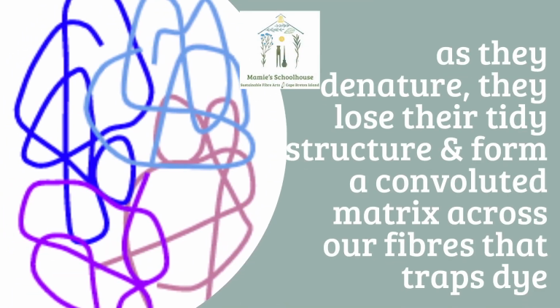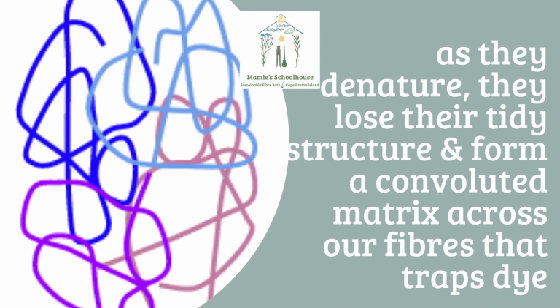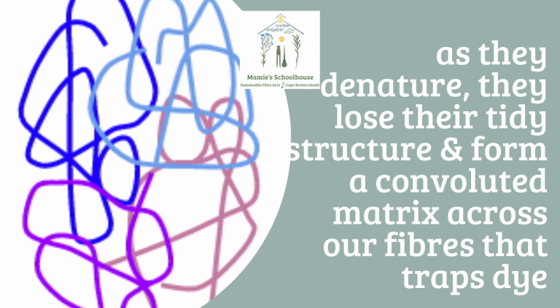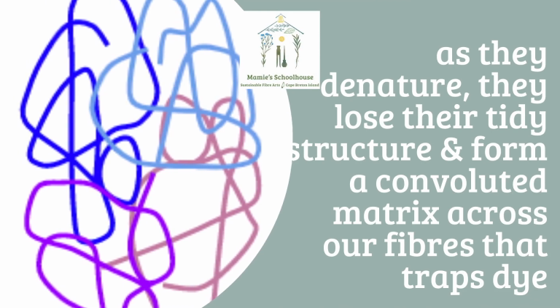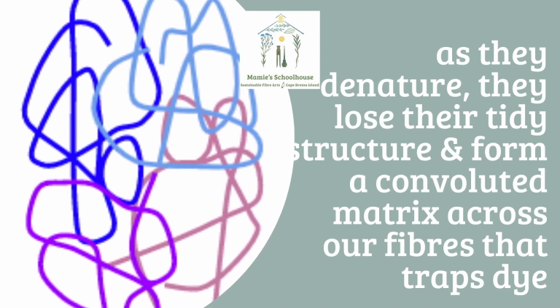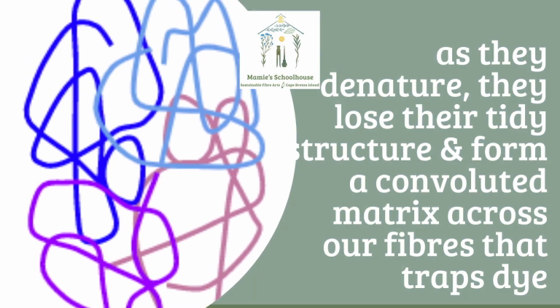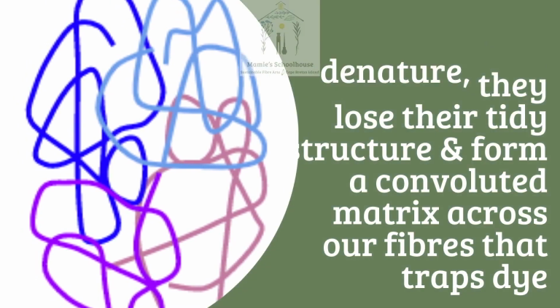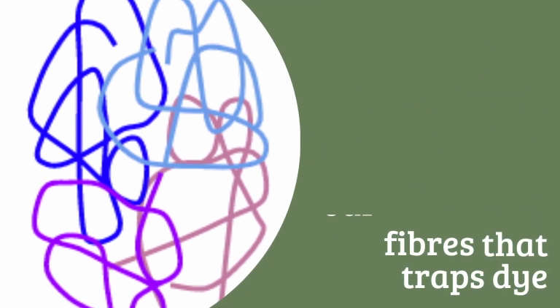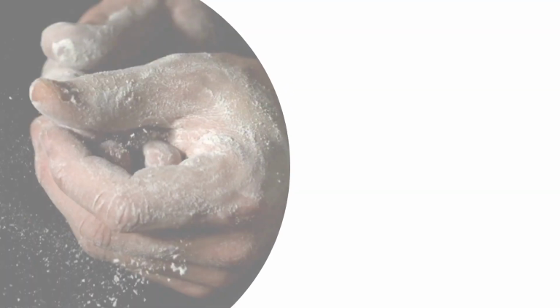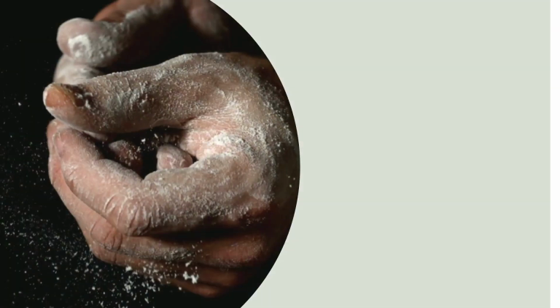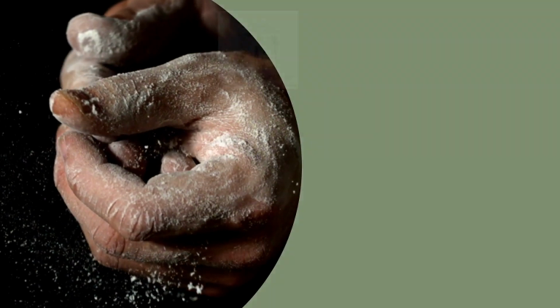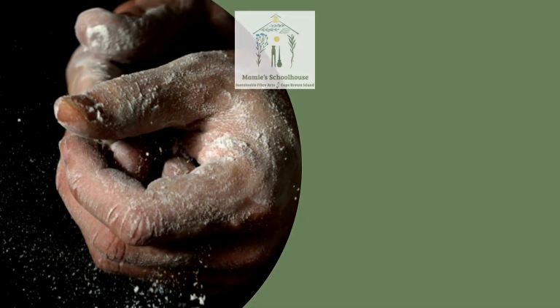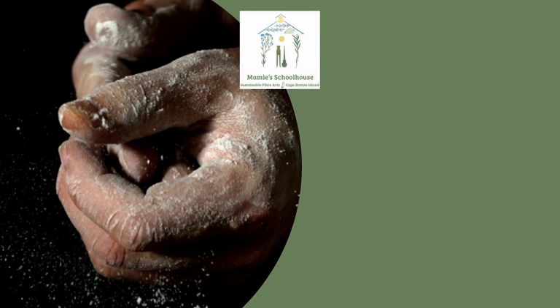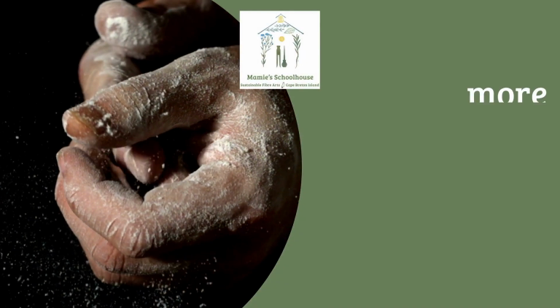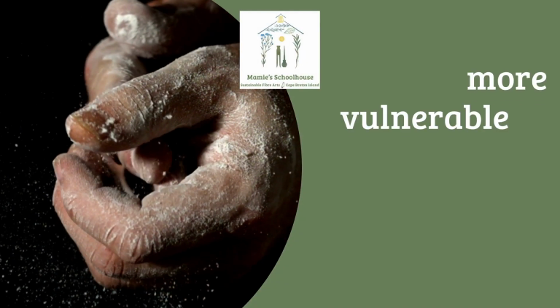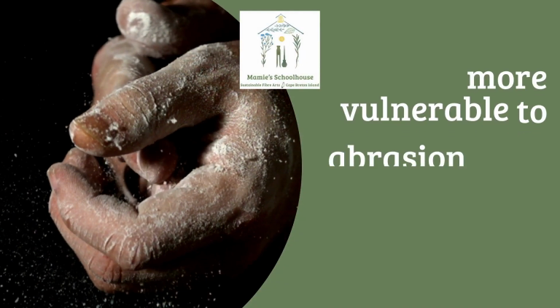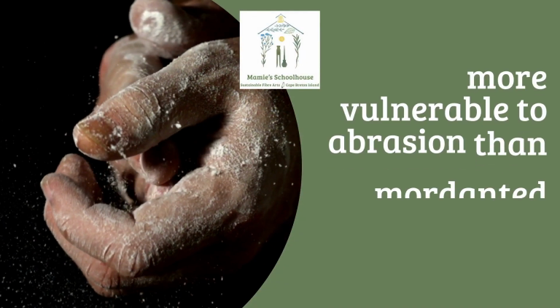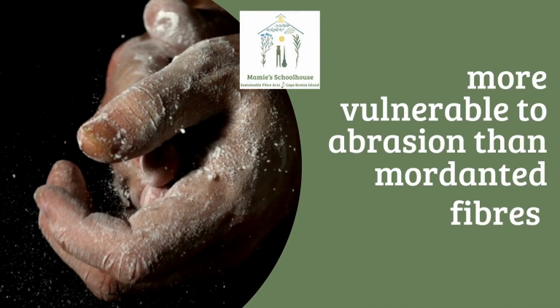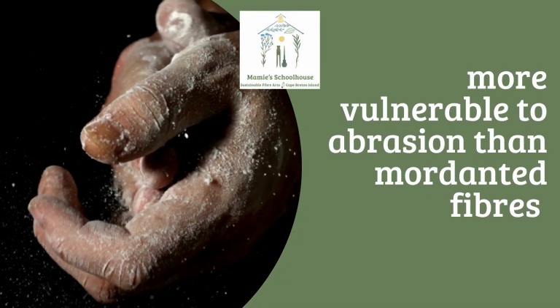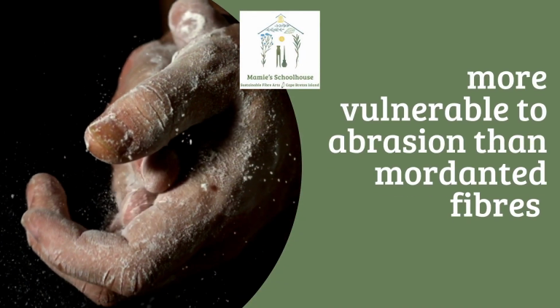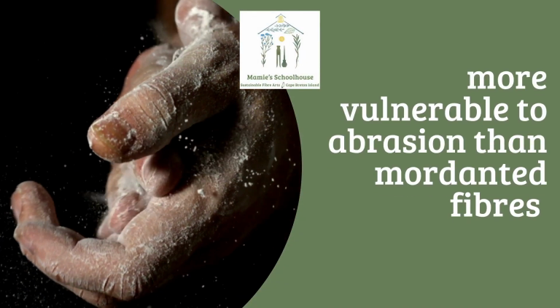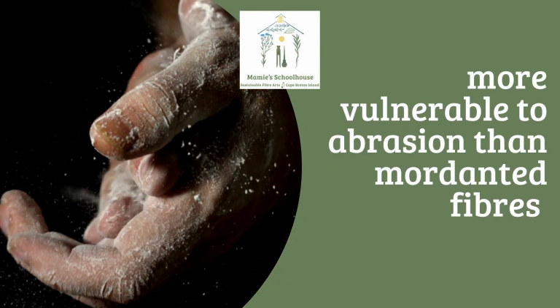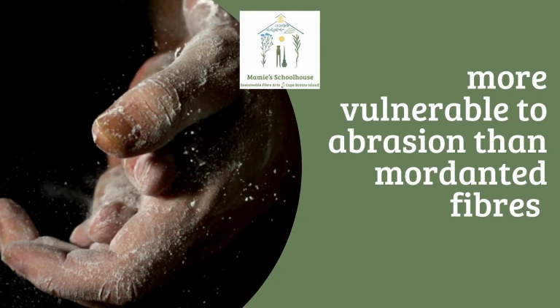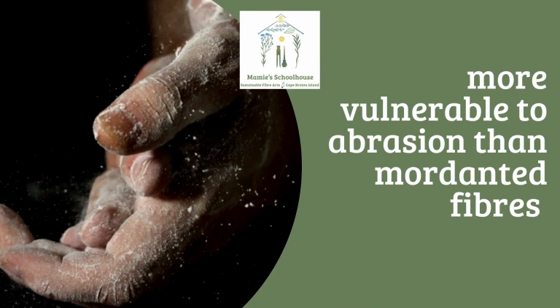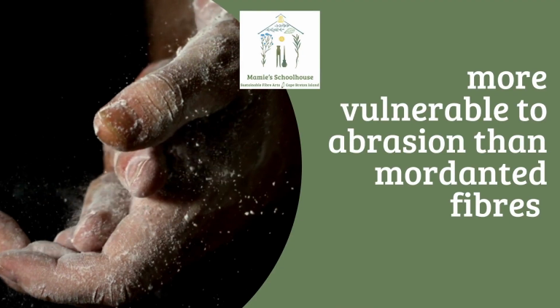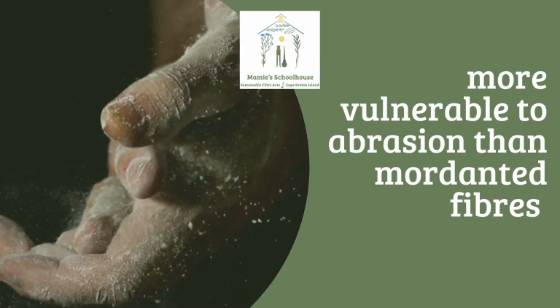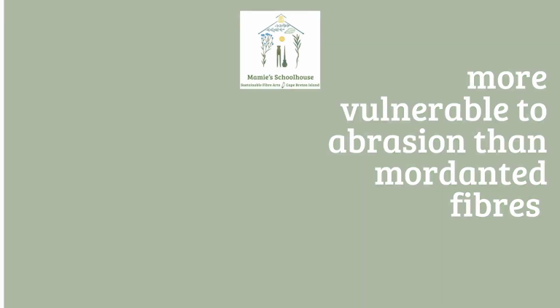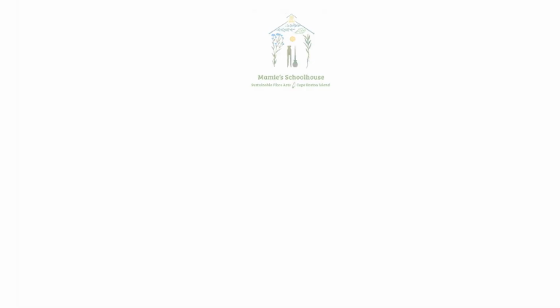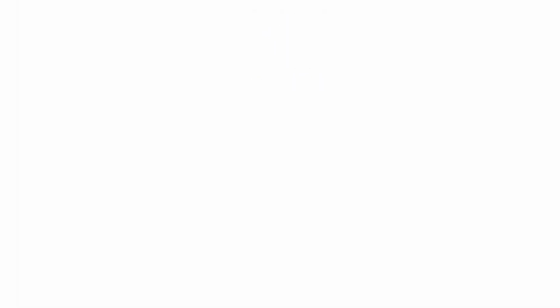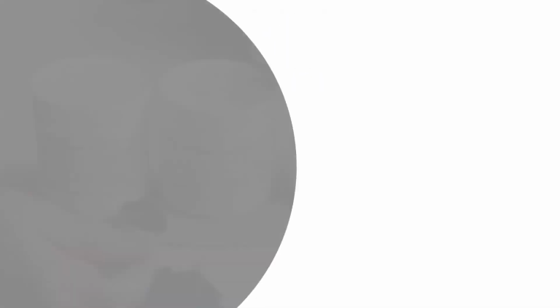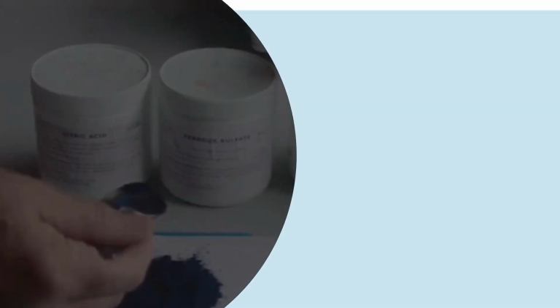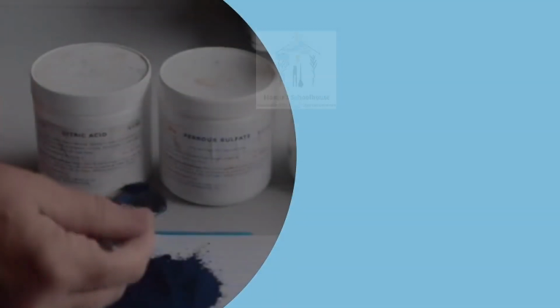The denatured protein forms a convoluted matrix within which our dye molecules become trapped. But as your dye isn't strongly chemically bonded to your fibers, if your binder is lost to abrasion, it'll take the color with it.